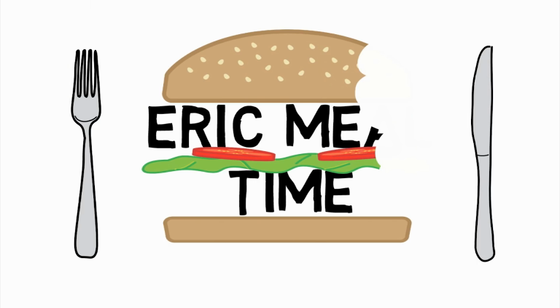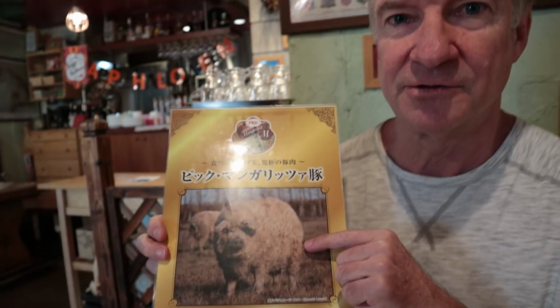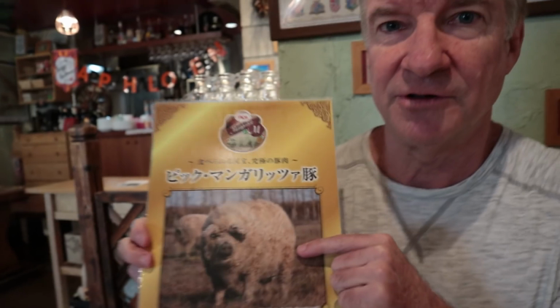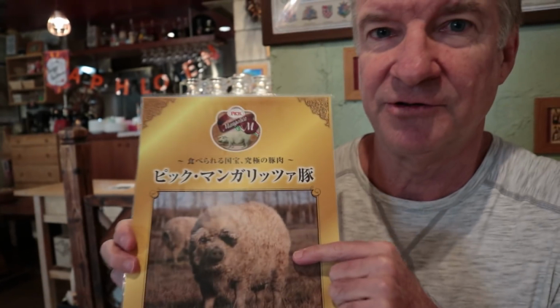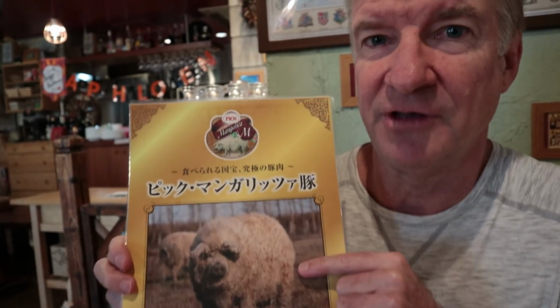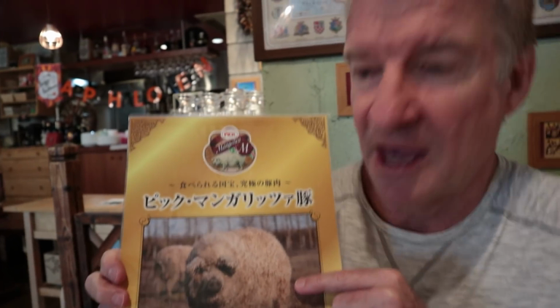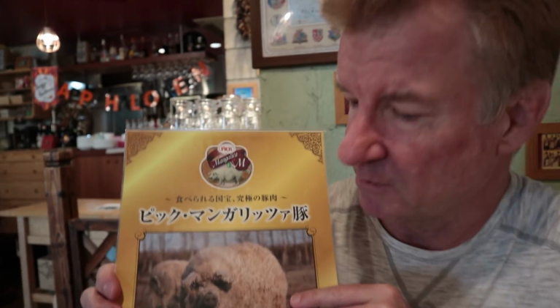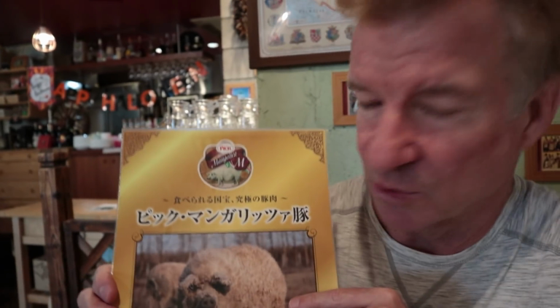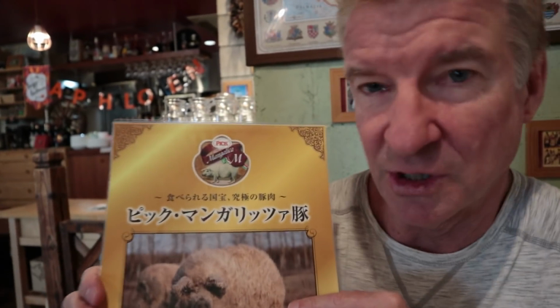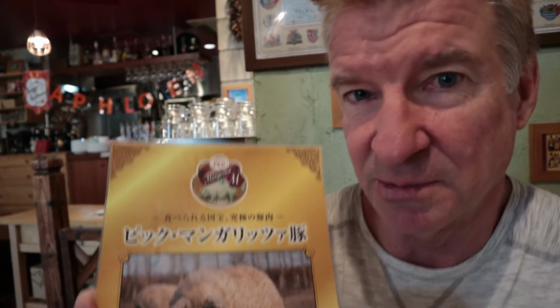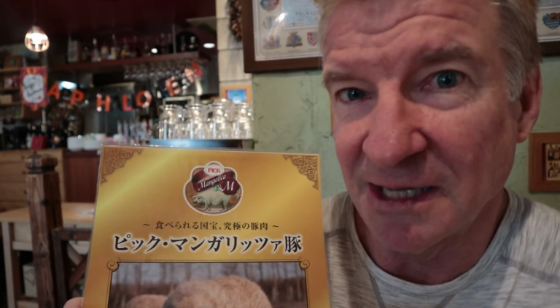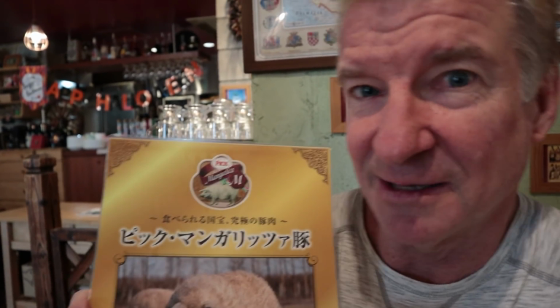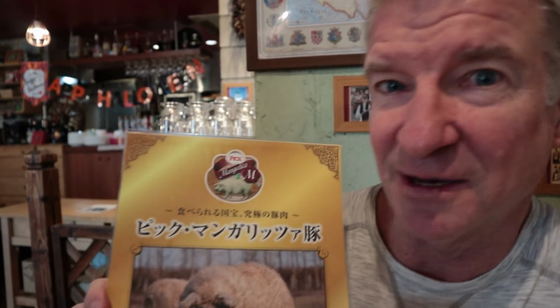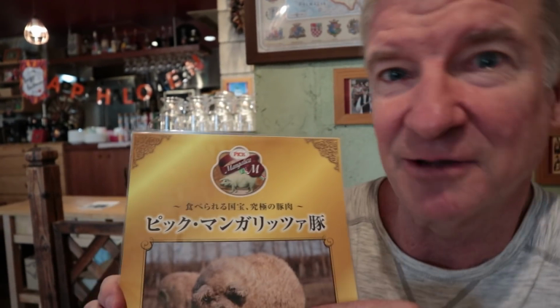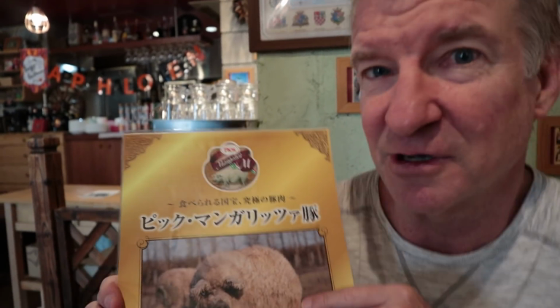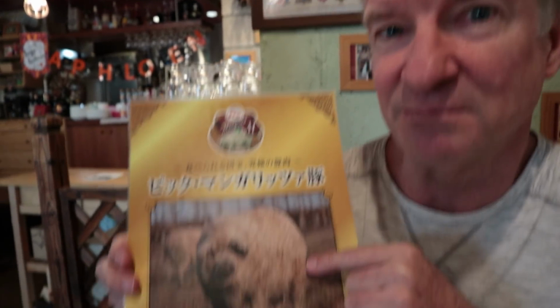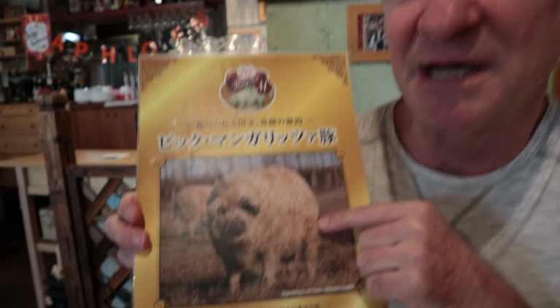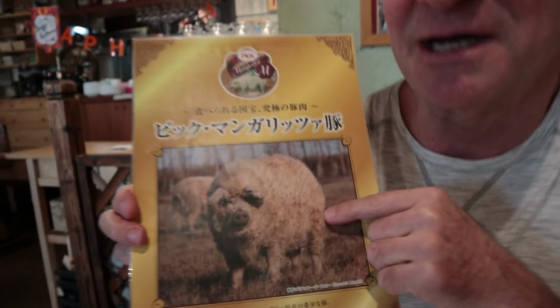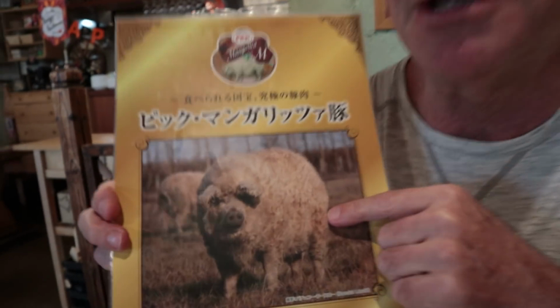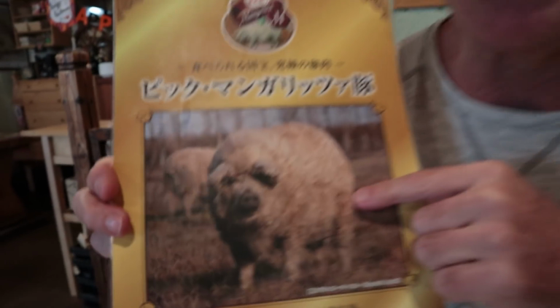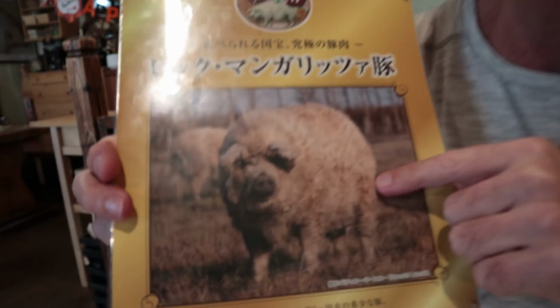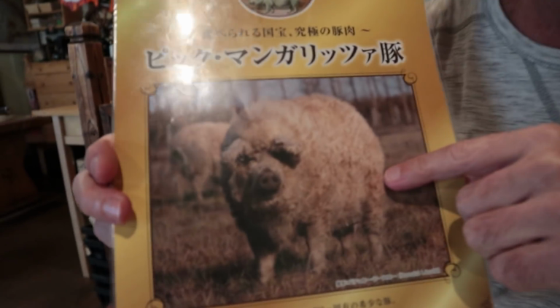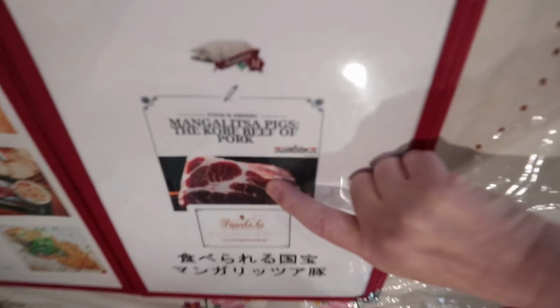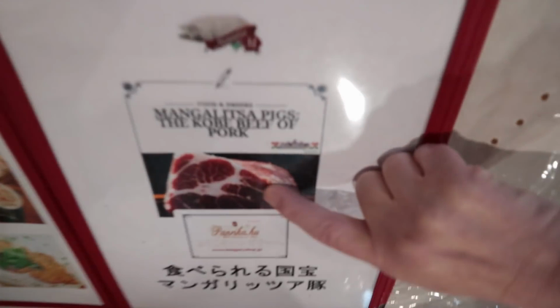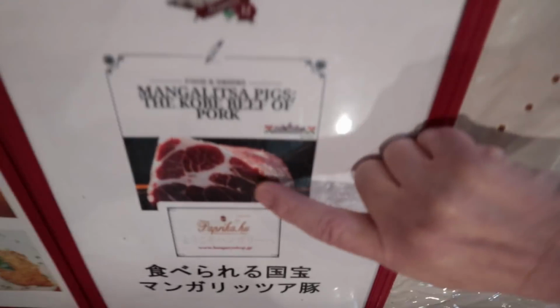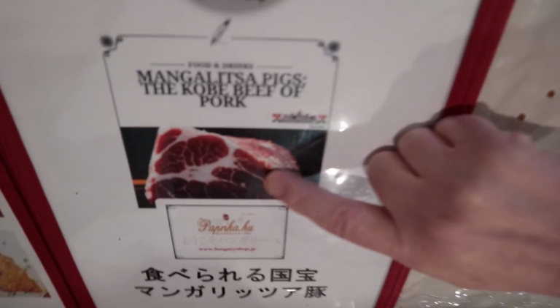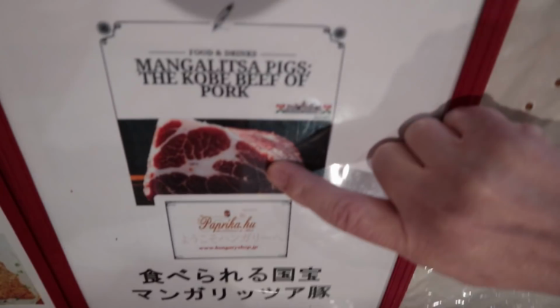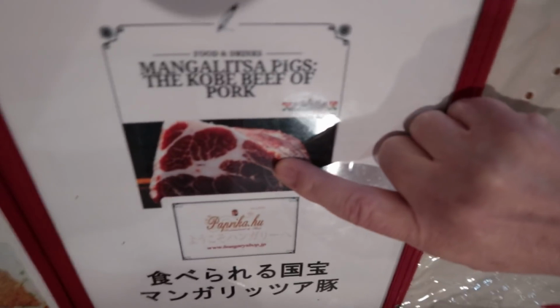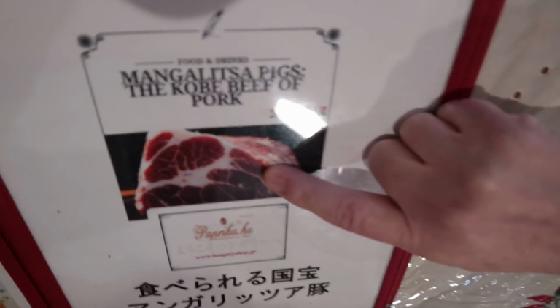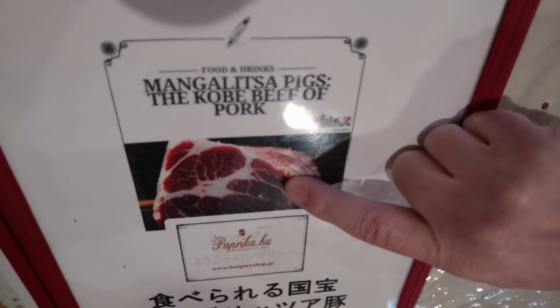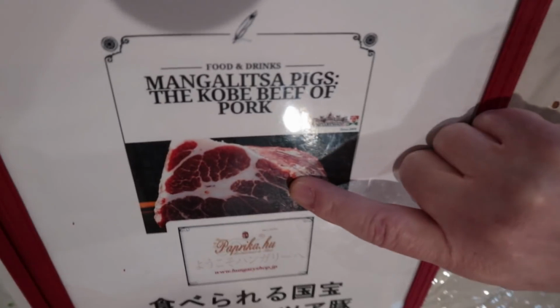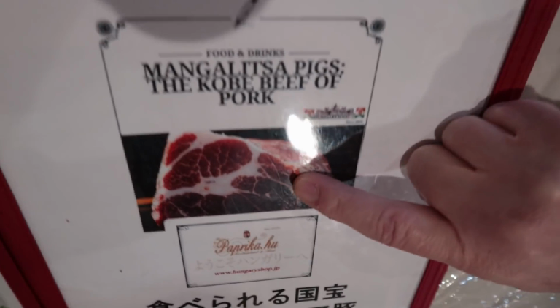So this is the animal we're going to be eating today. It's called Mangalica. Looks like Wagyu.